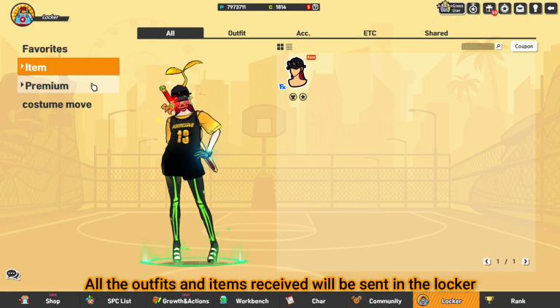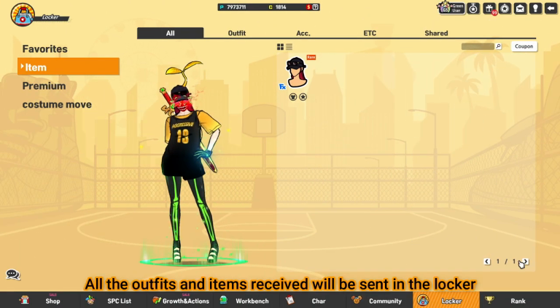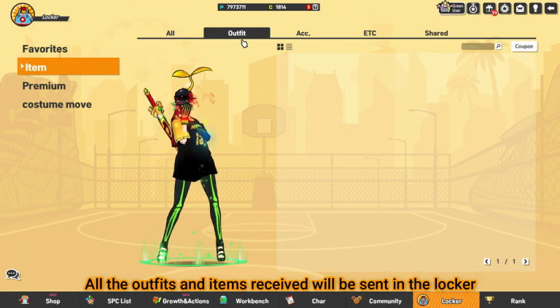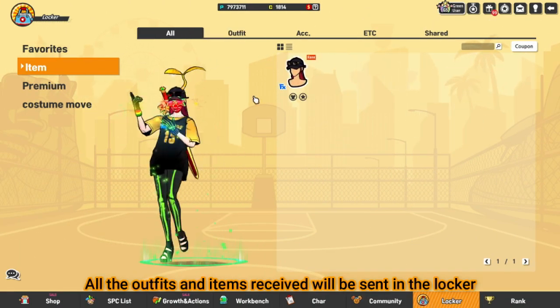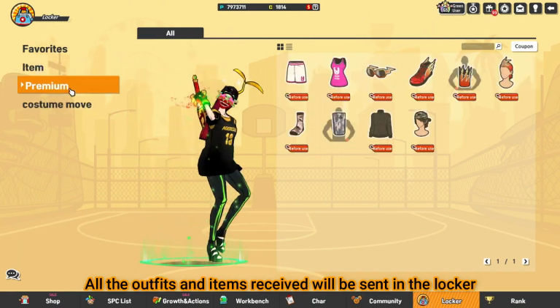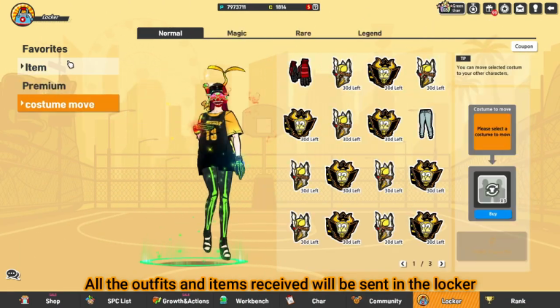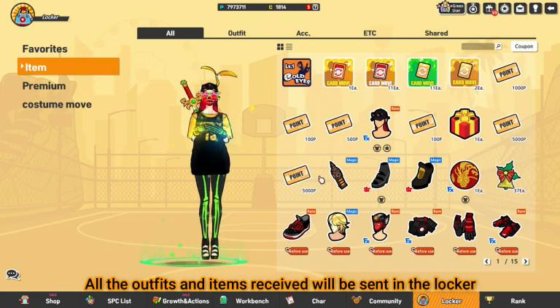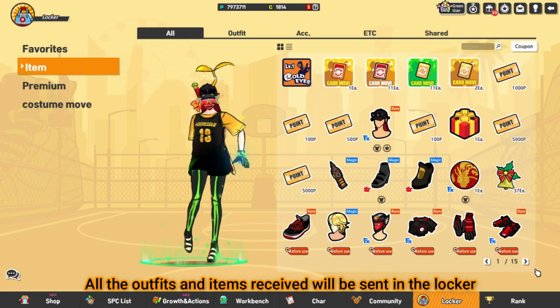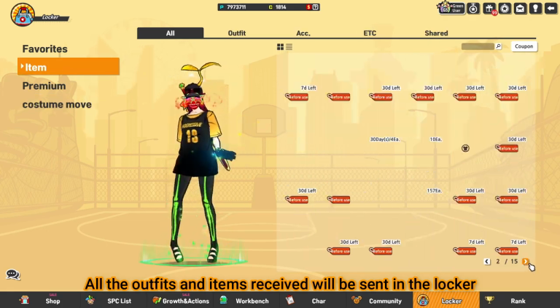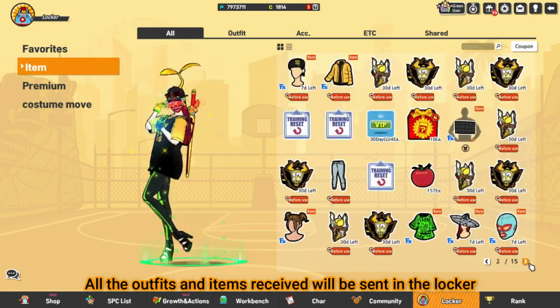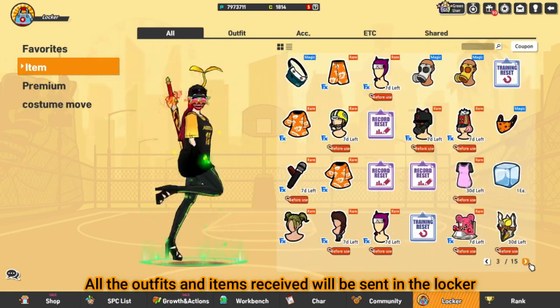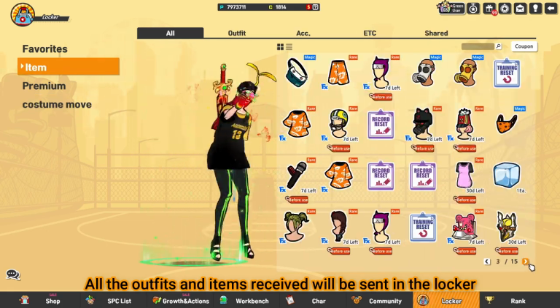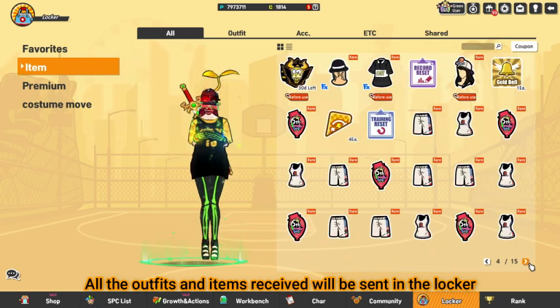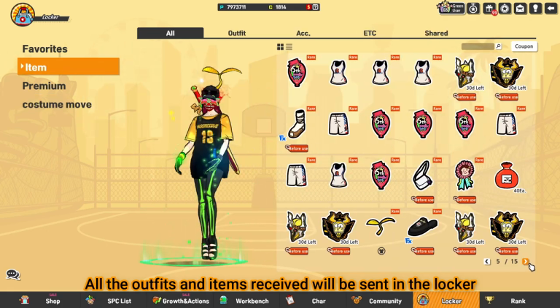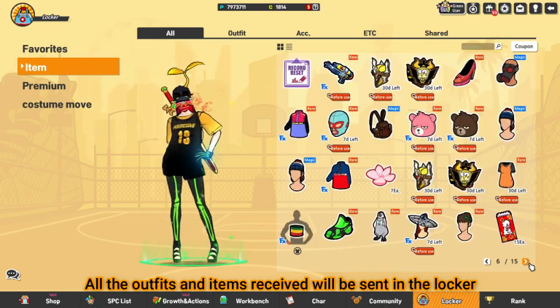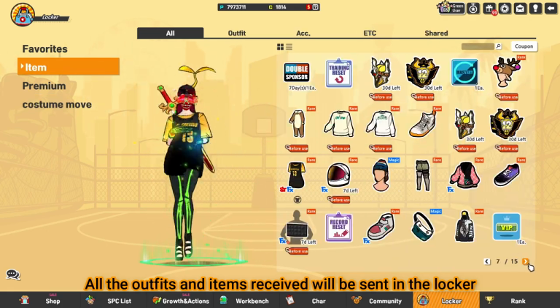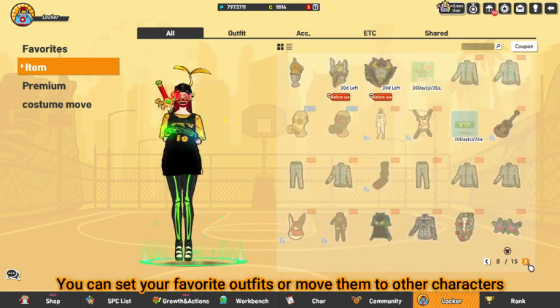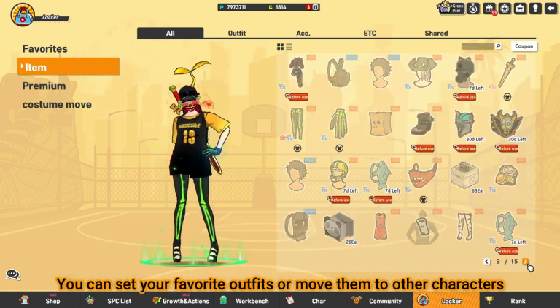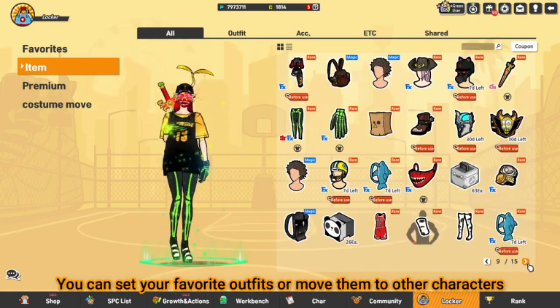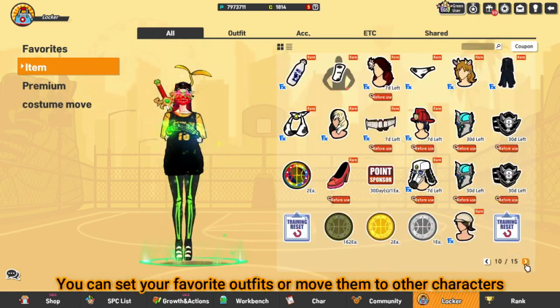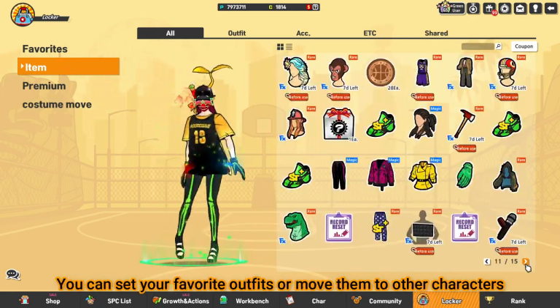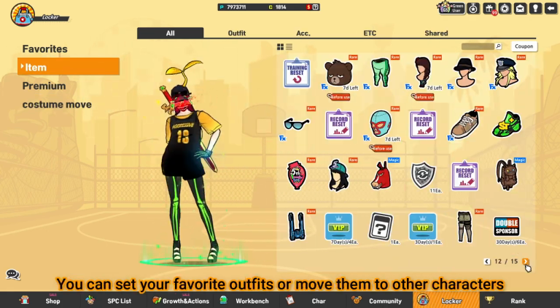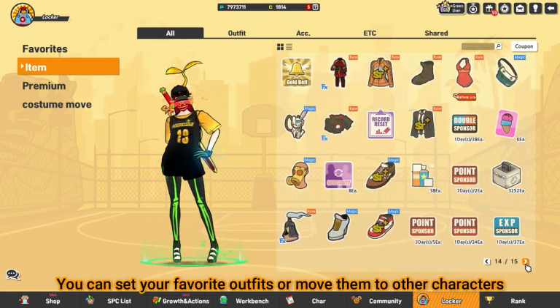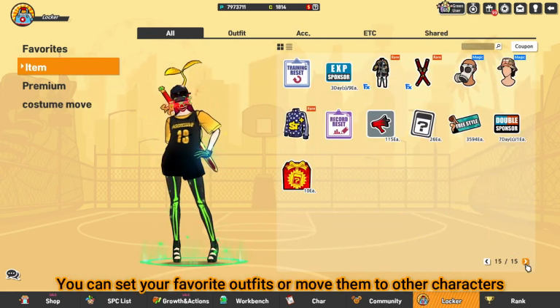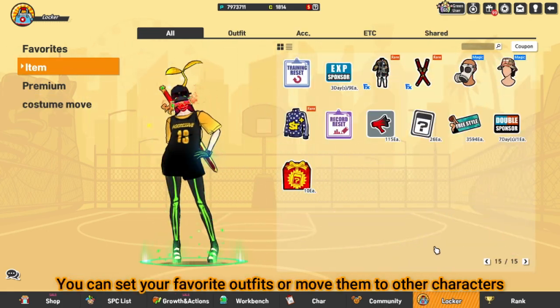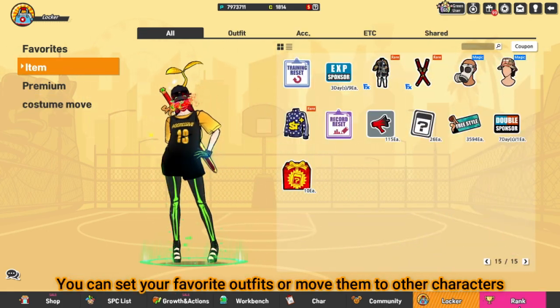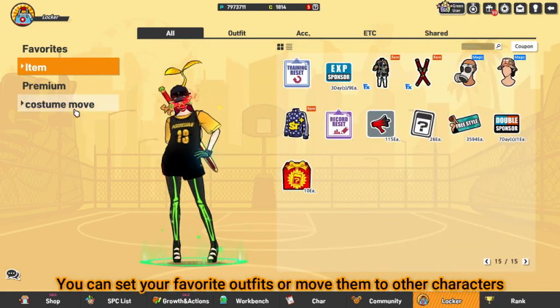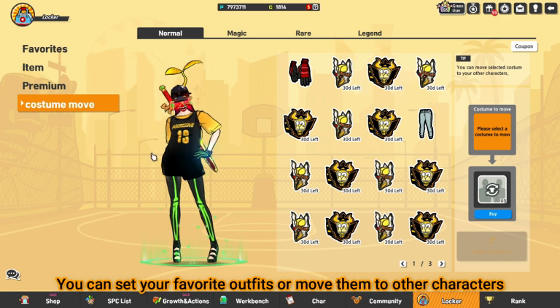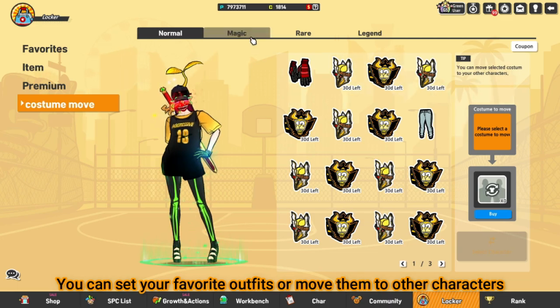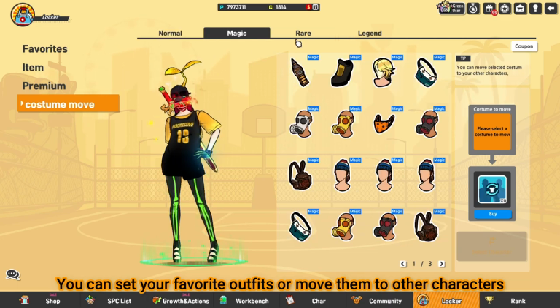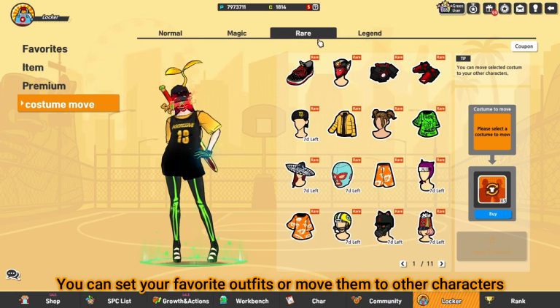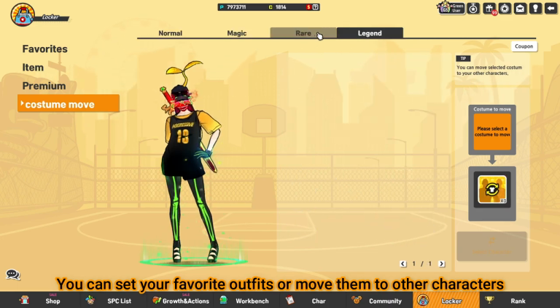All the outfits and items received will be sent to the locker. You can search your favorite outfits or move them to other characters.